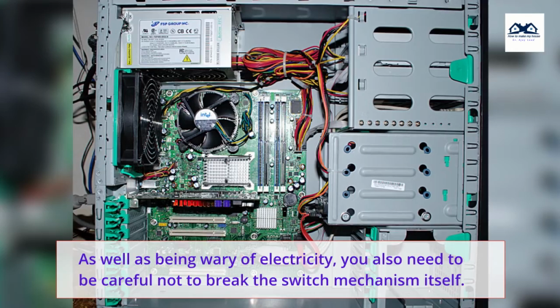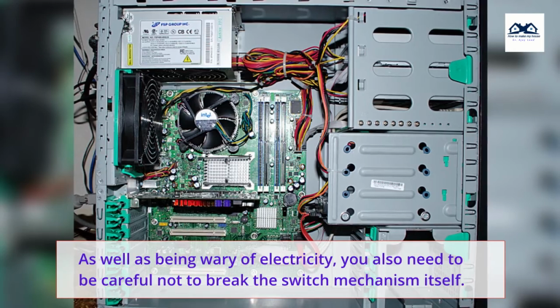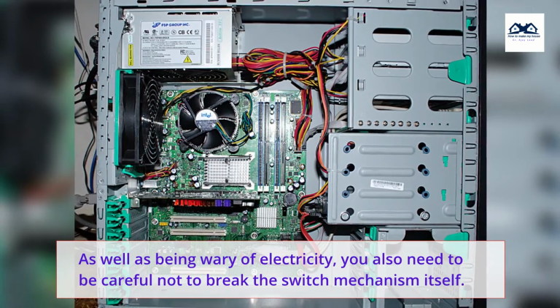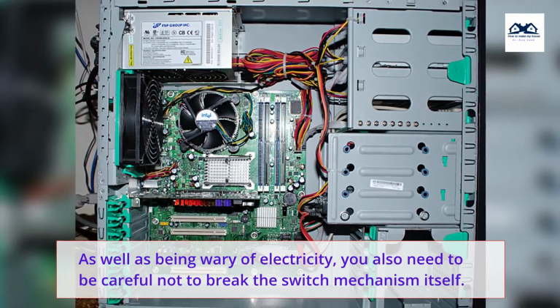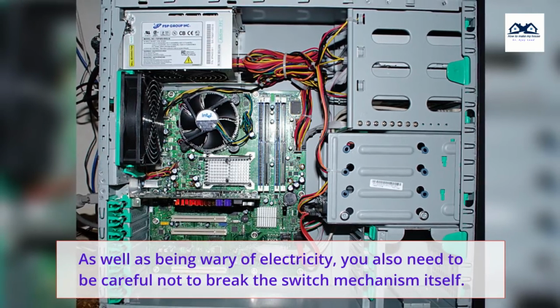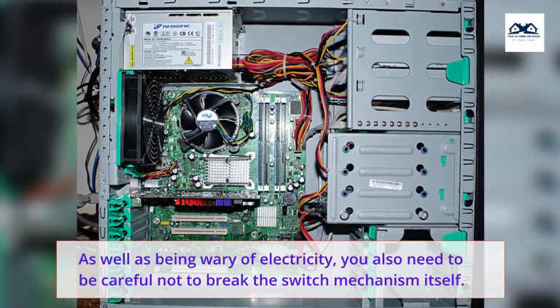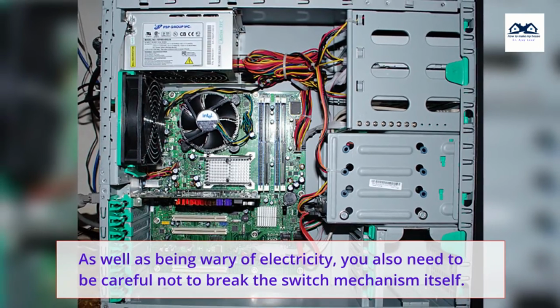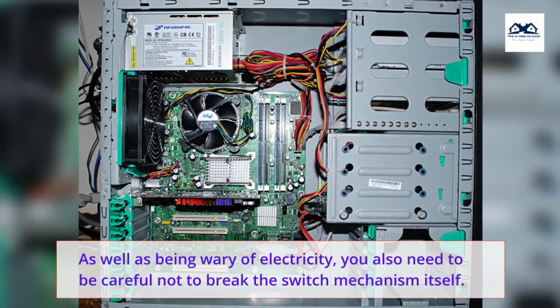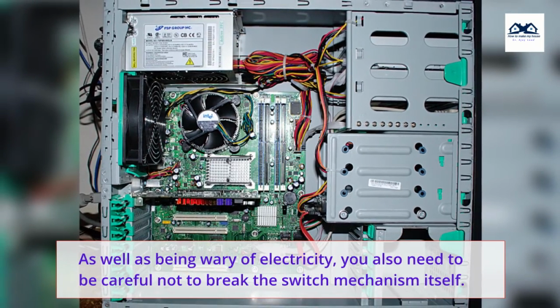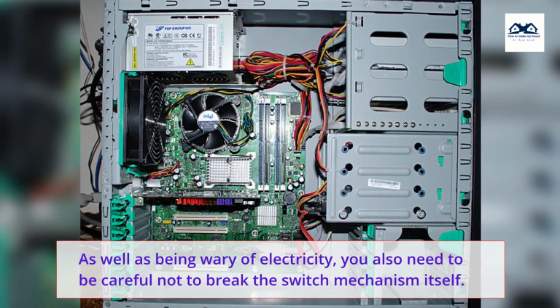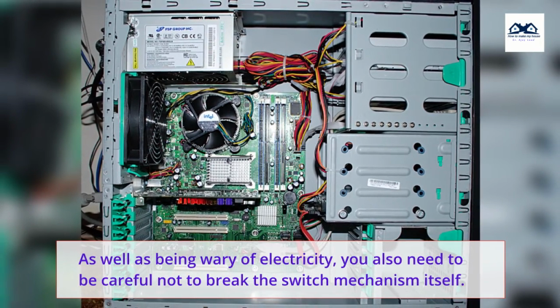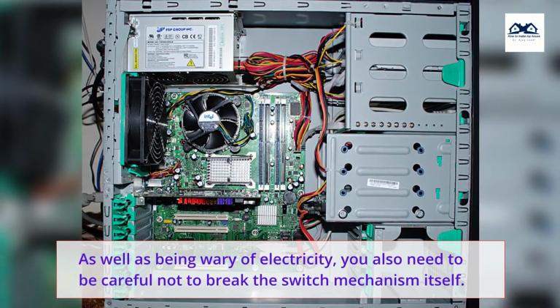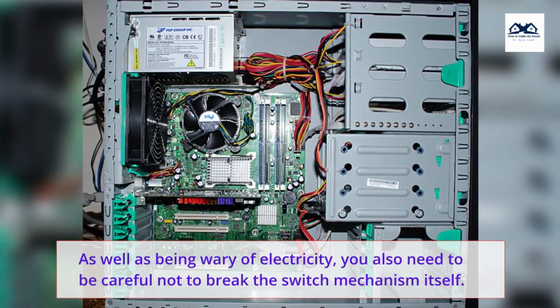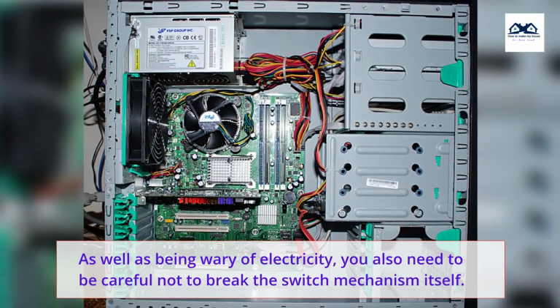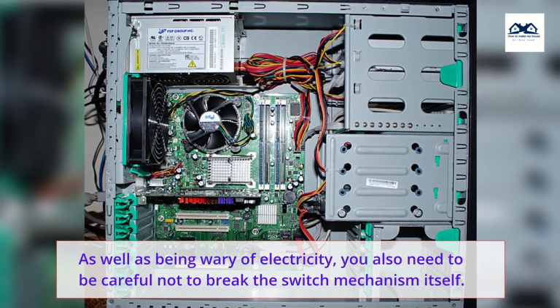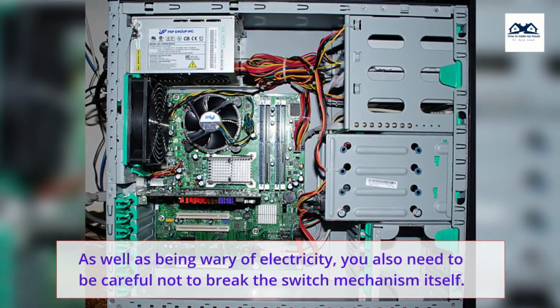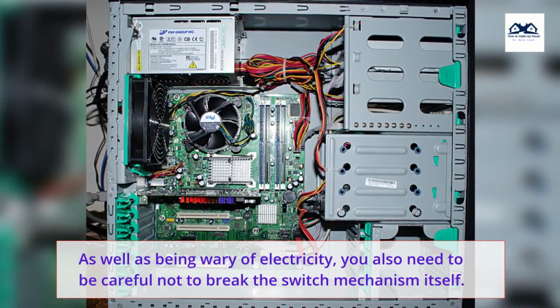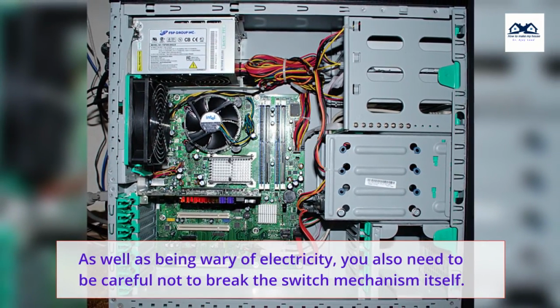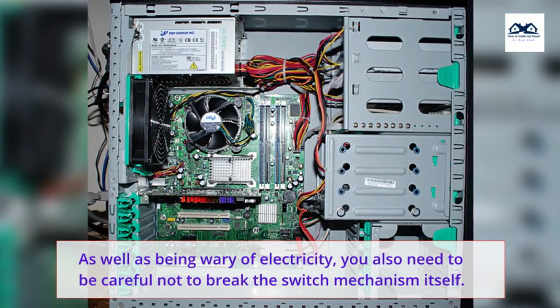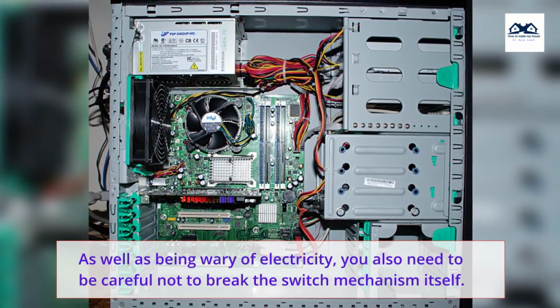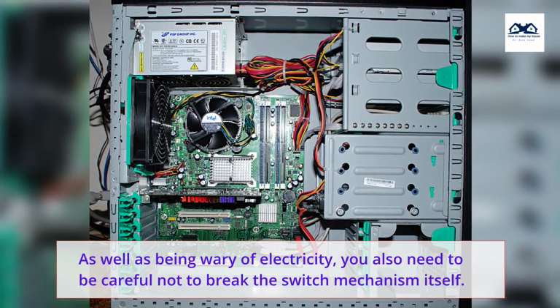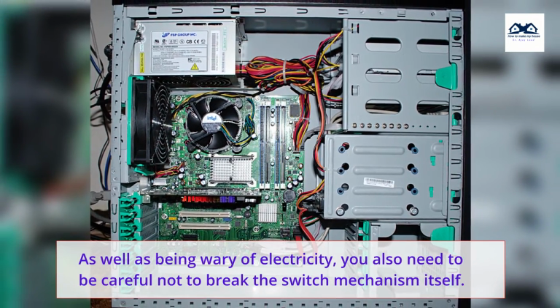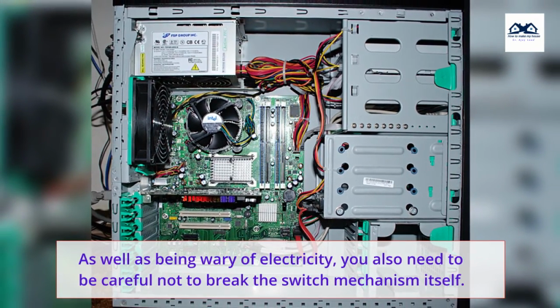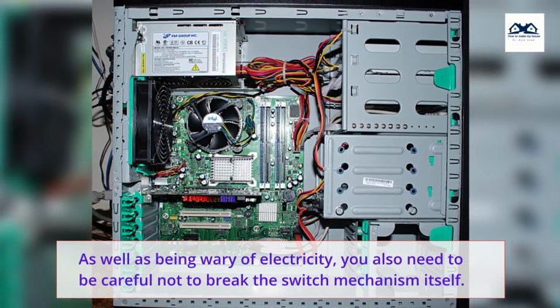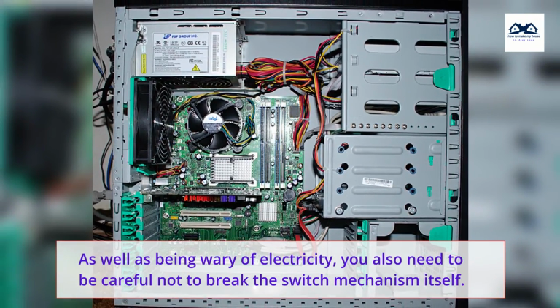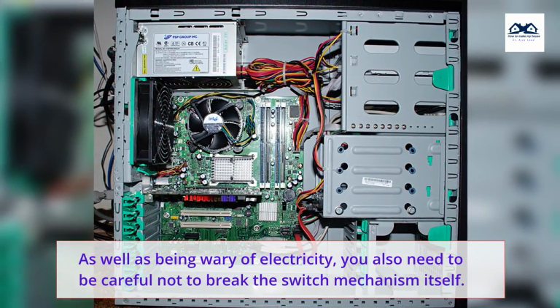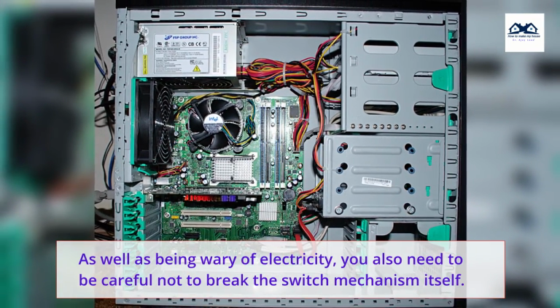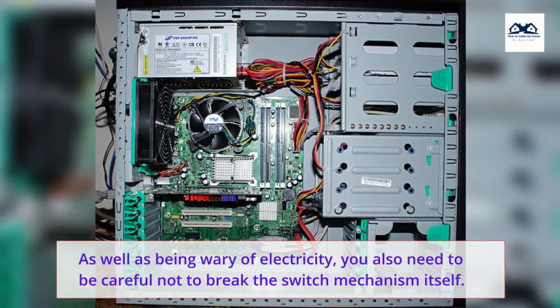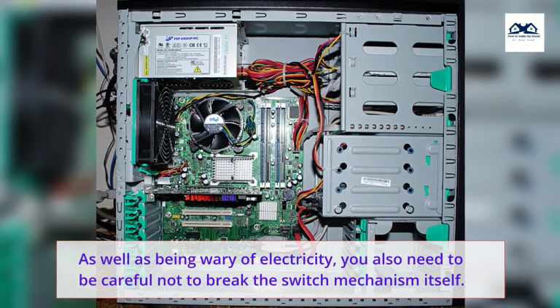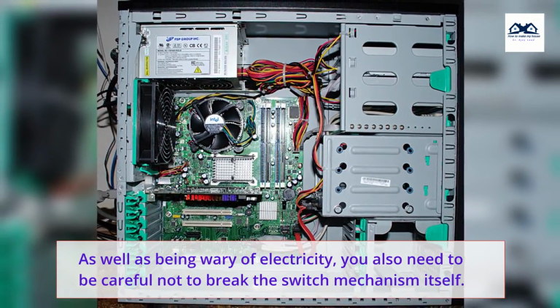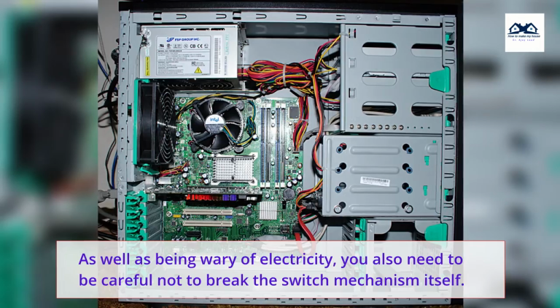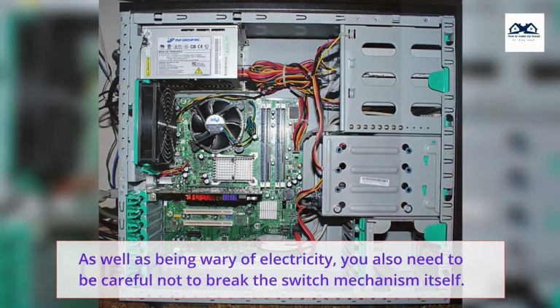As well as being wary of electricity, you also need to be careful not to break the switch mechanism itself.